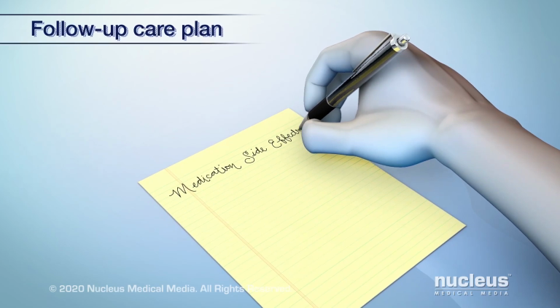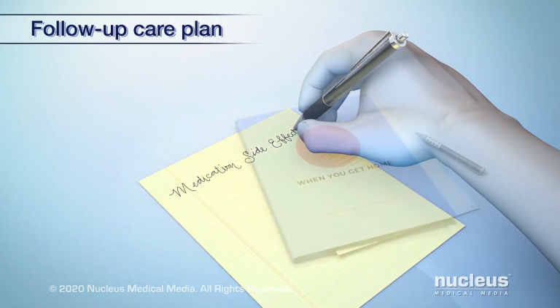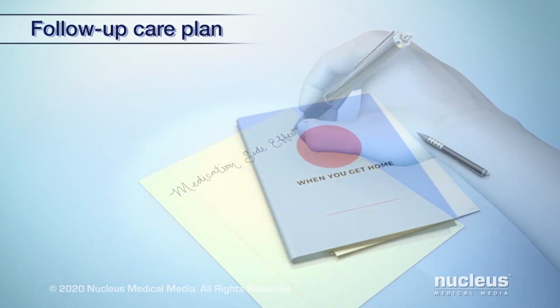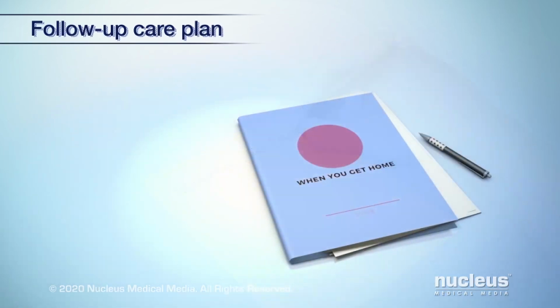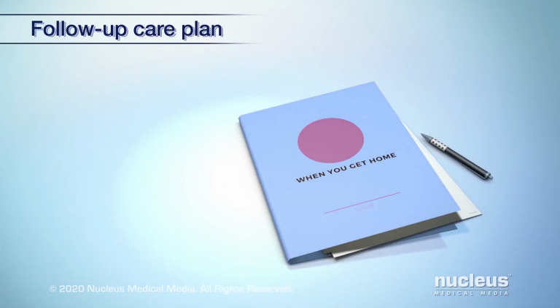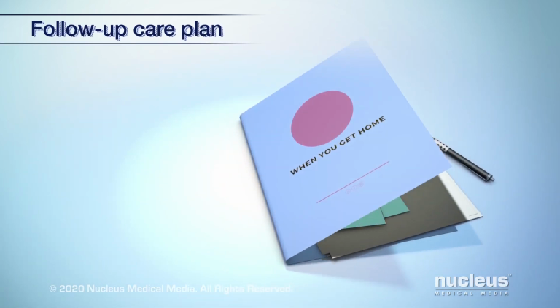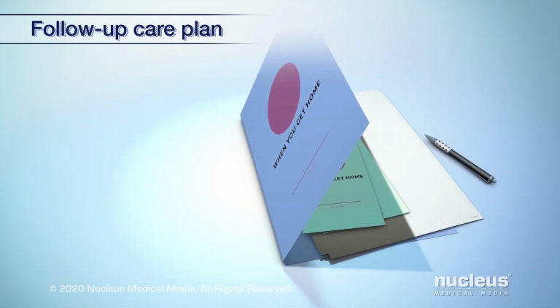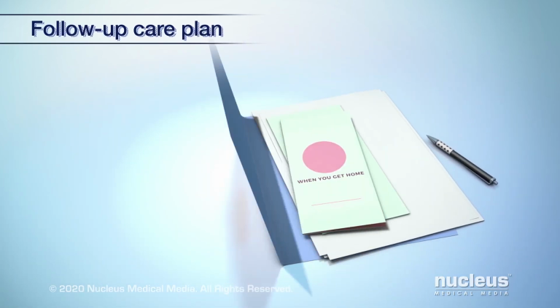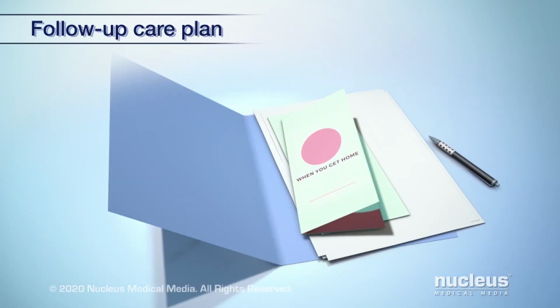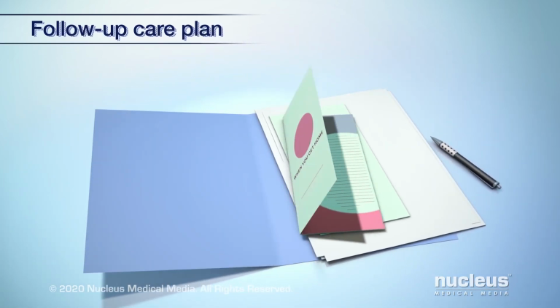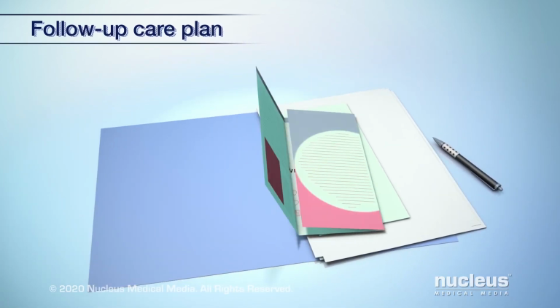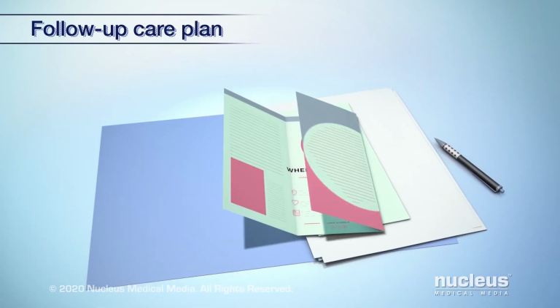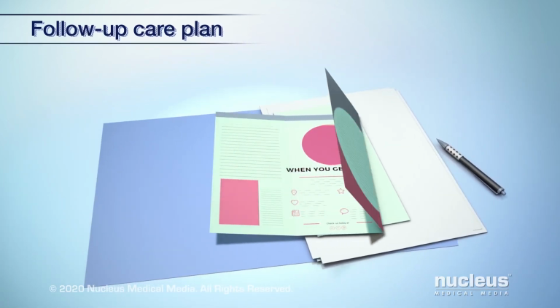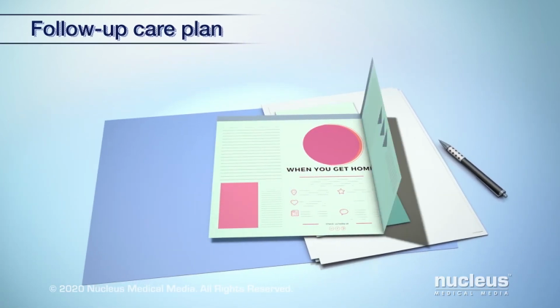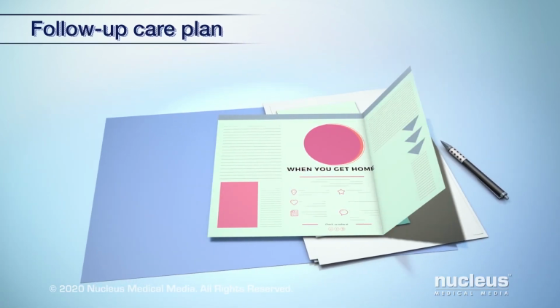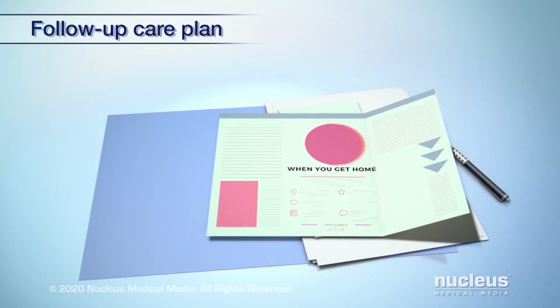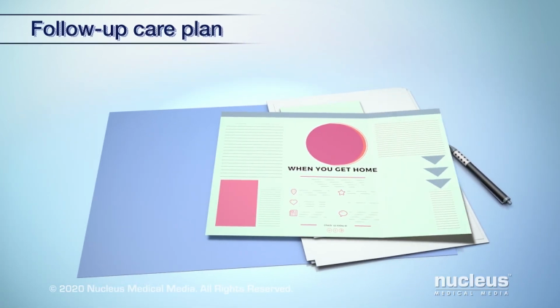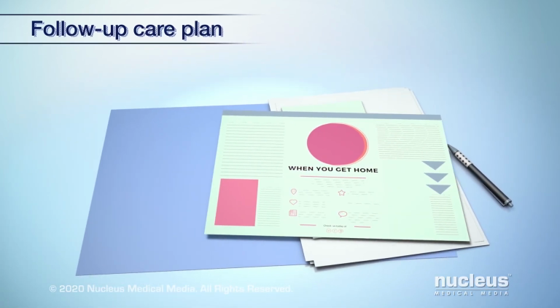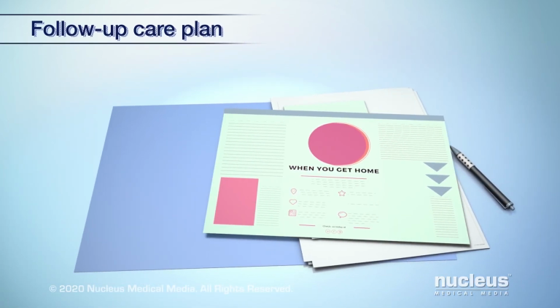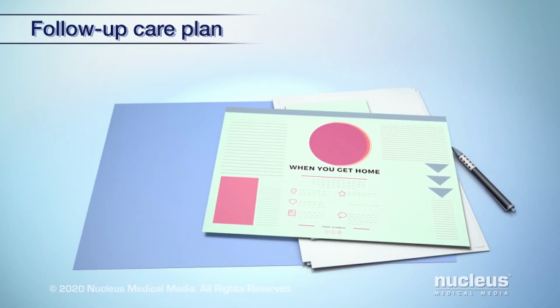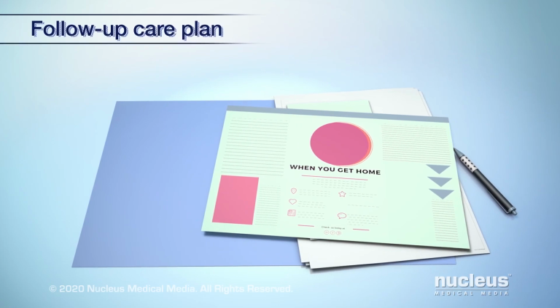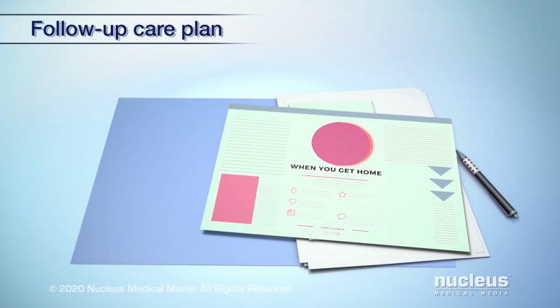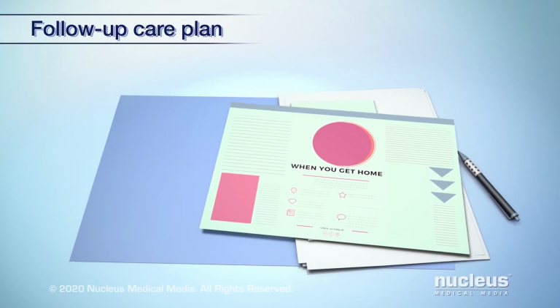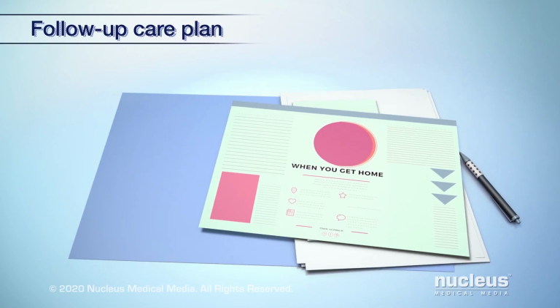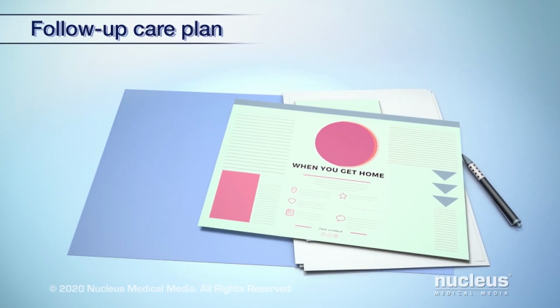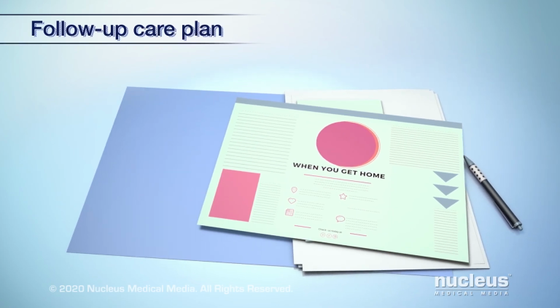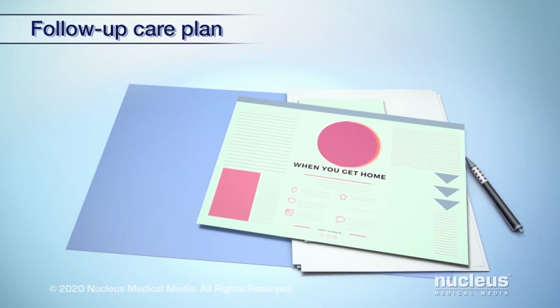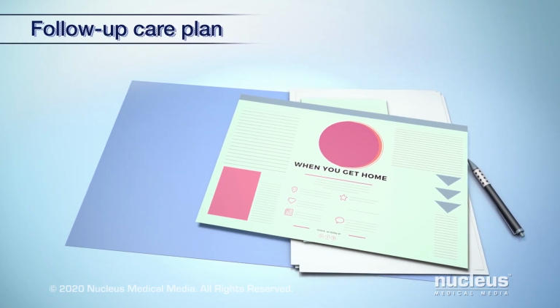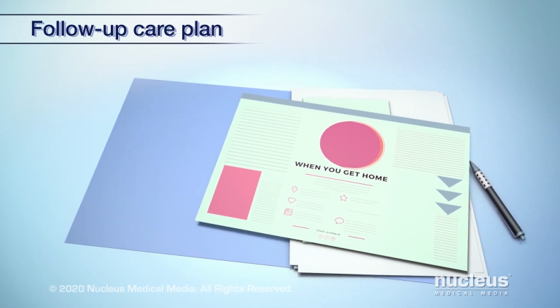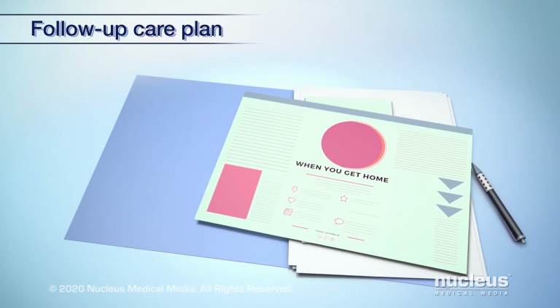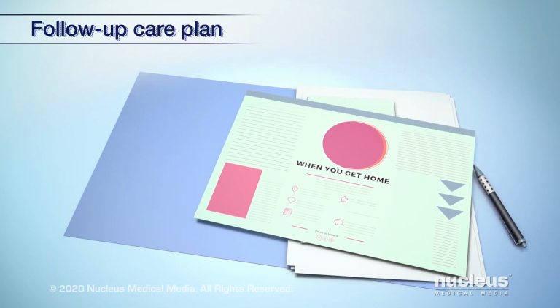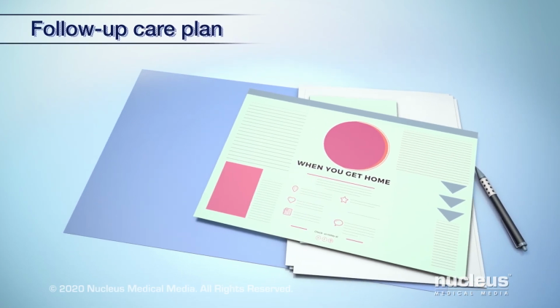If you've had treatments such as chemotherapy, radiation therapy, or a bone marrow transplant, follow any instructions you were given.